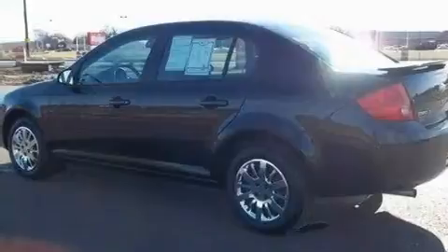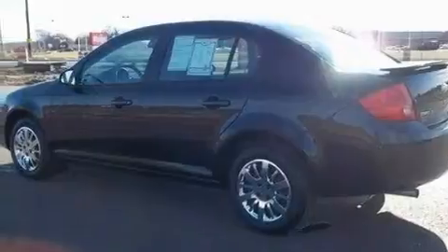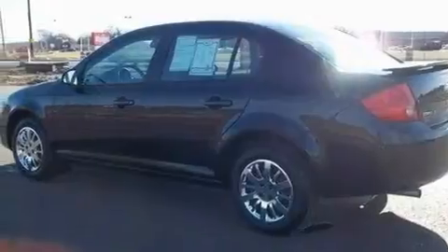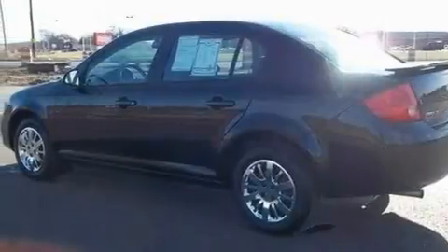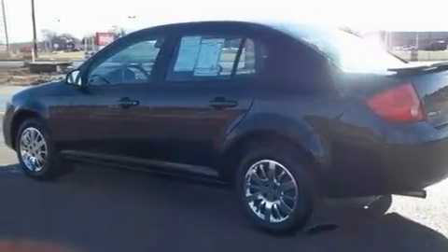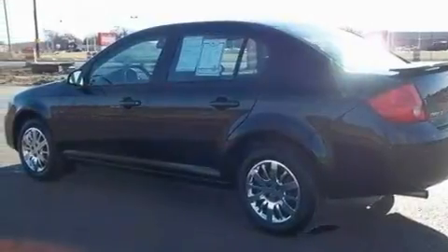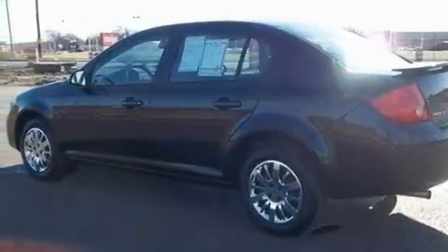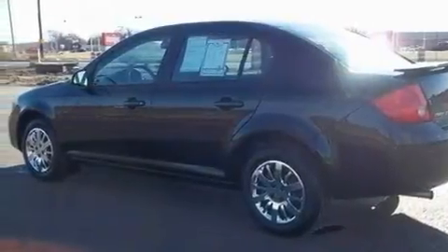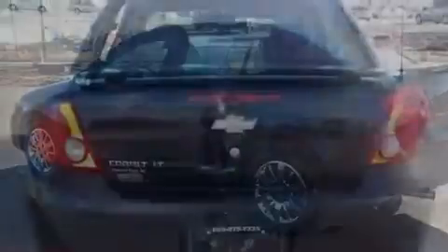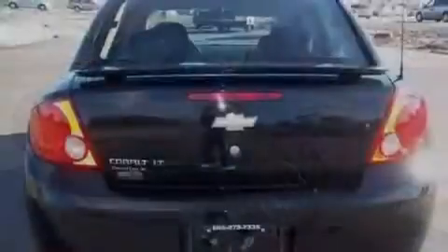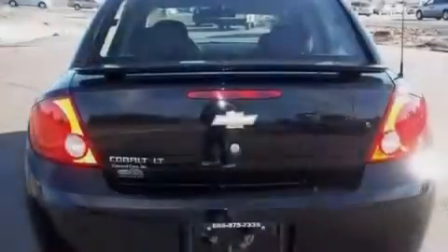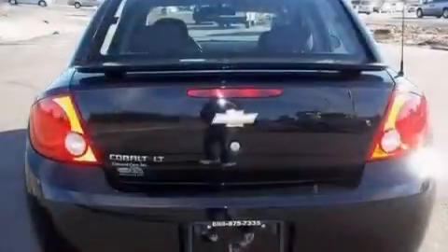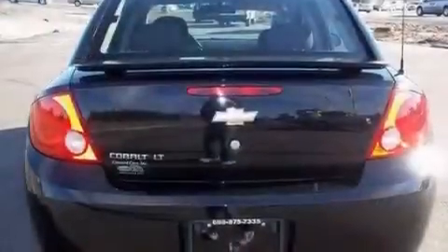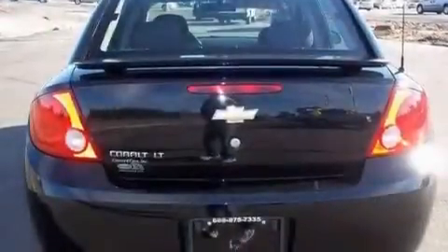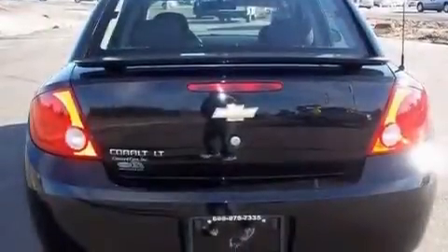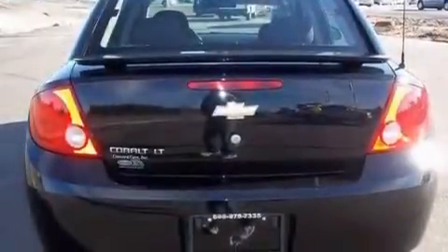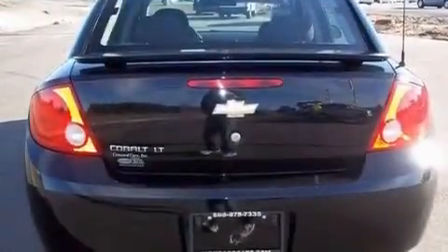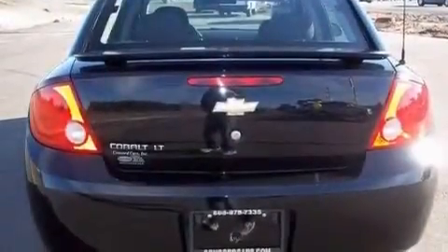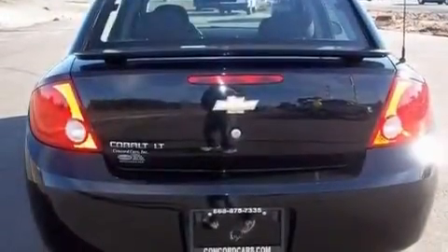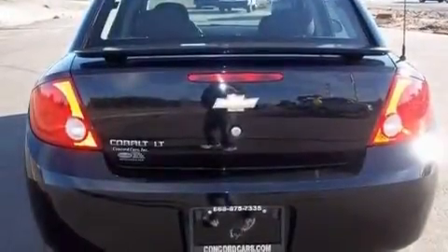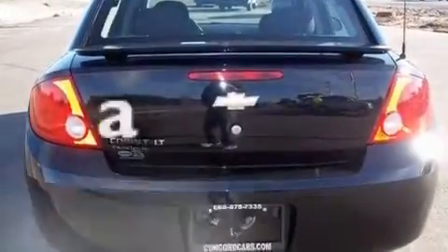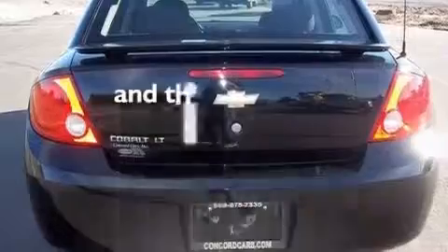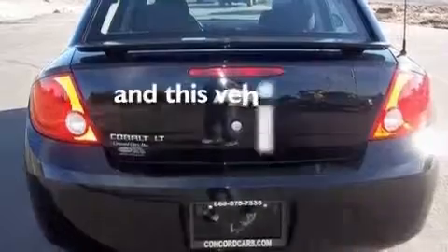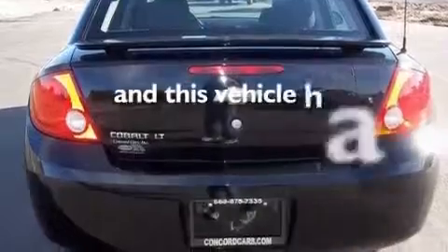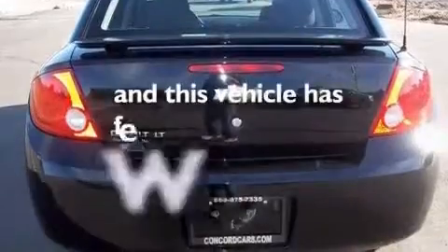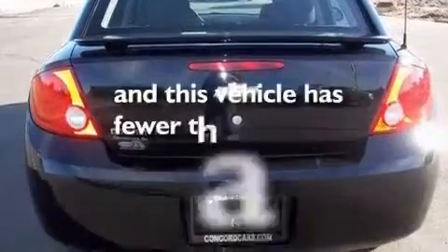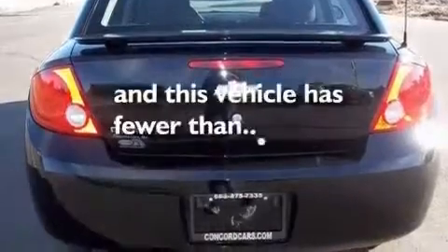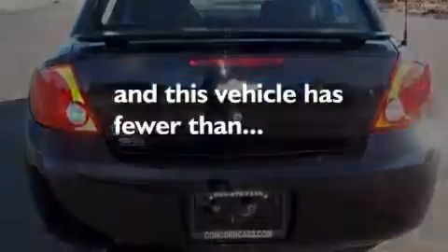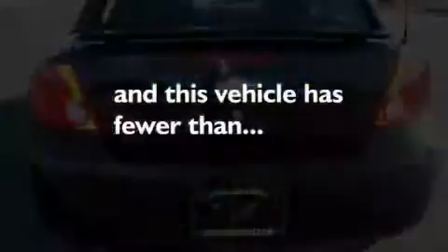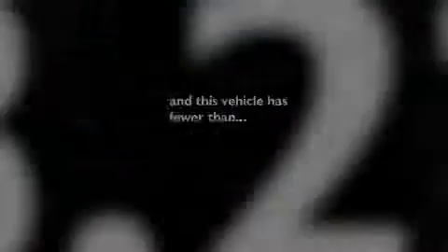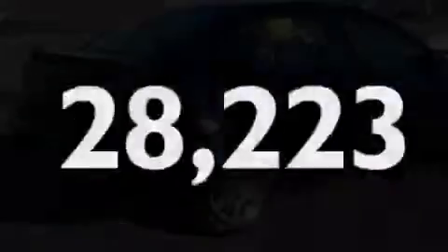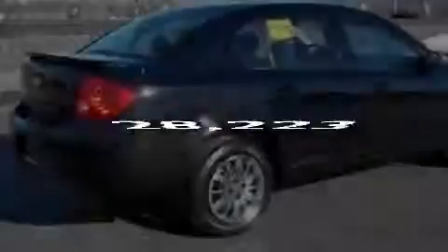A security system, a low-tire pressure indicator, side impact airbags, and this vehicle has fewer than 29,000 miles on the odometer.